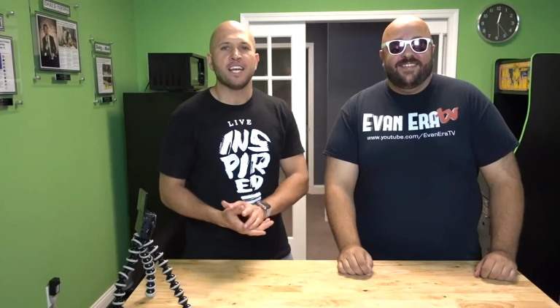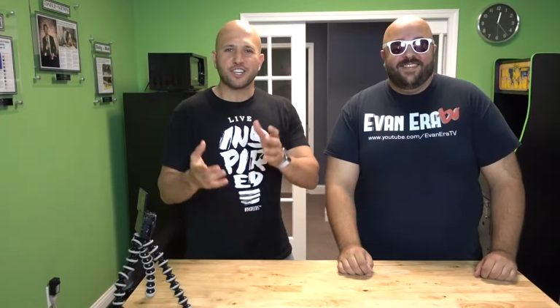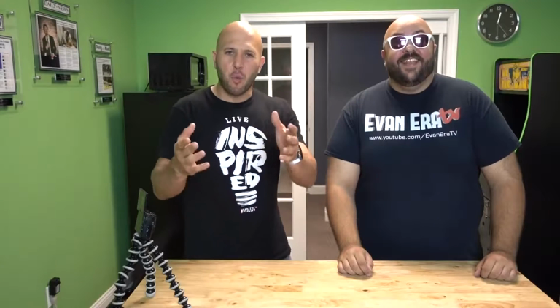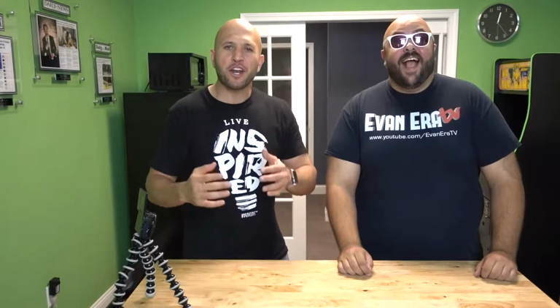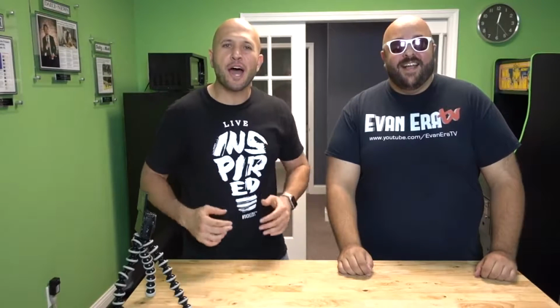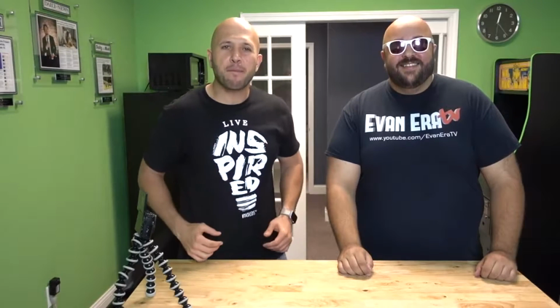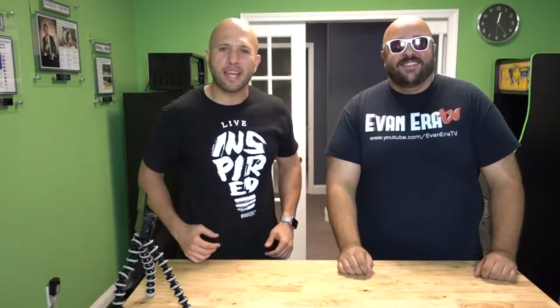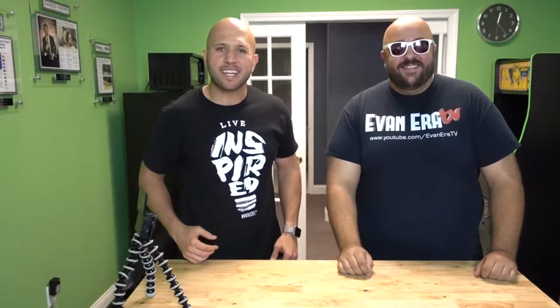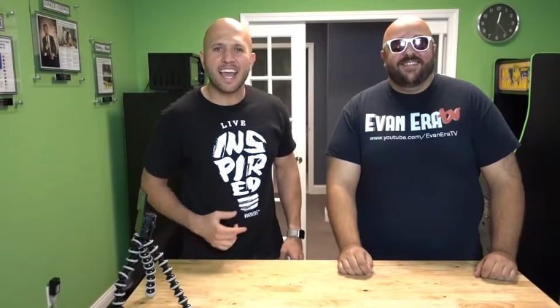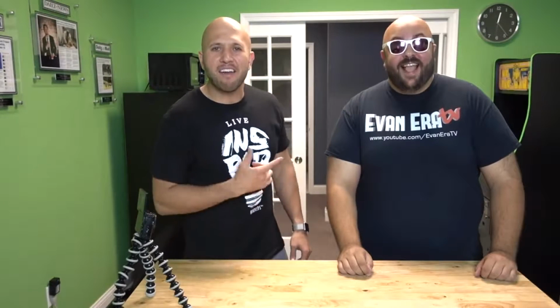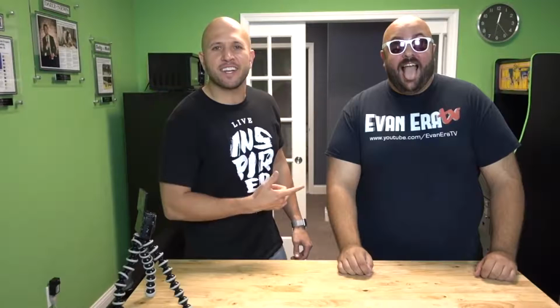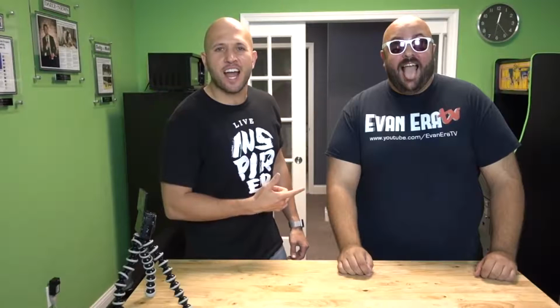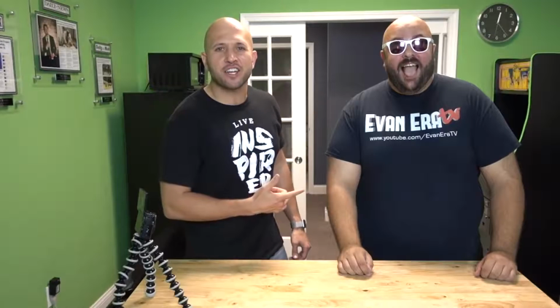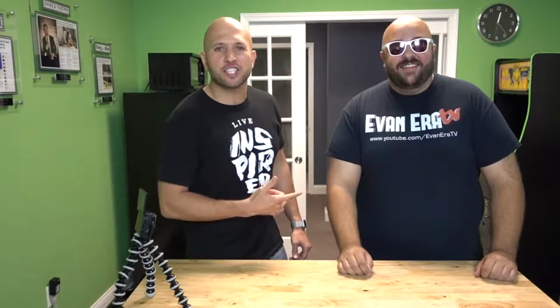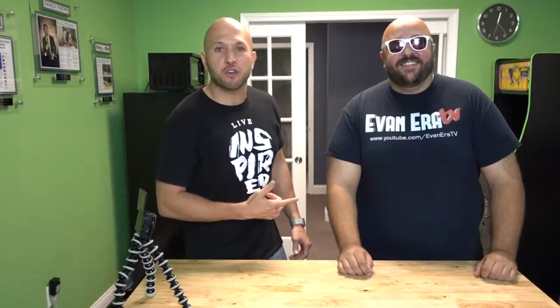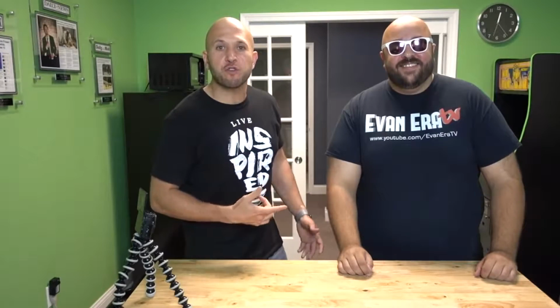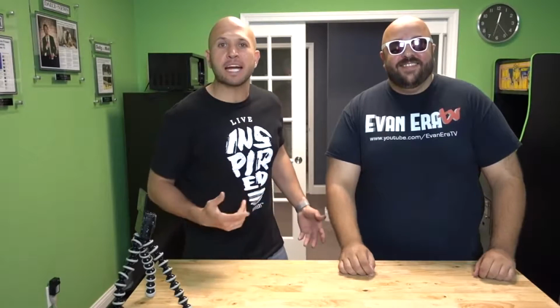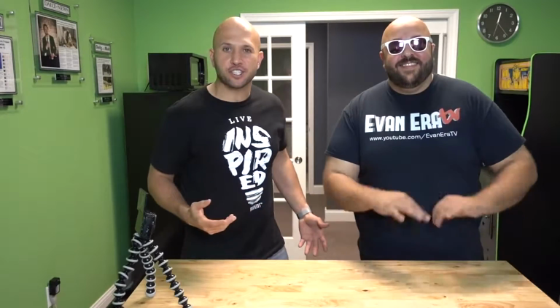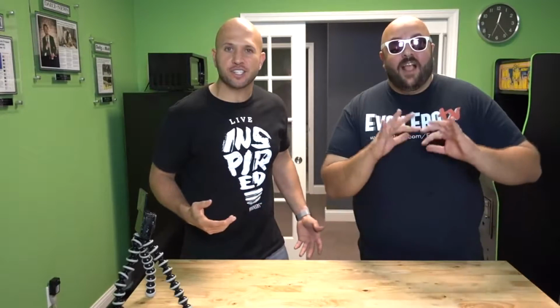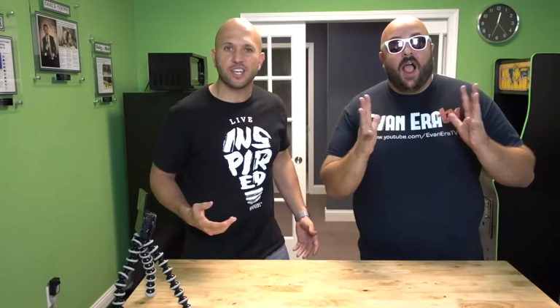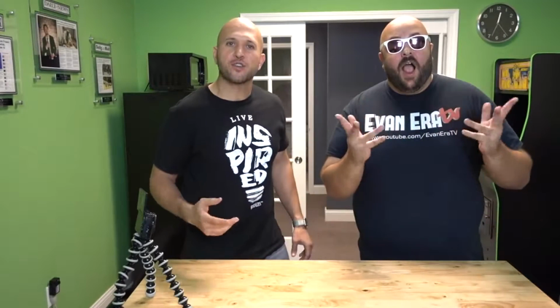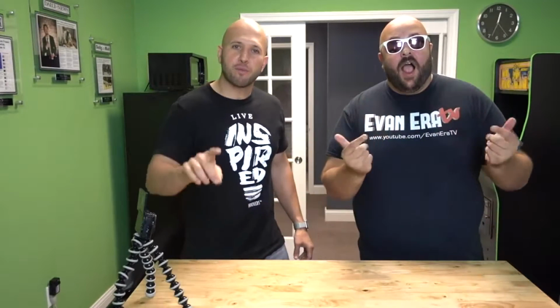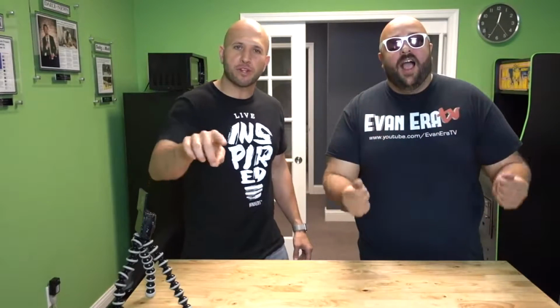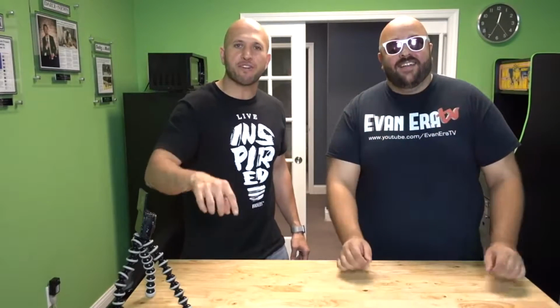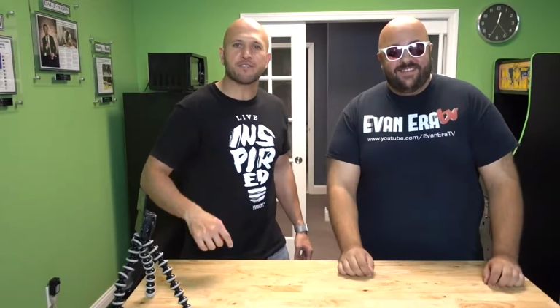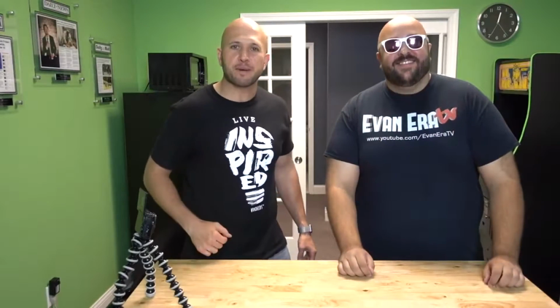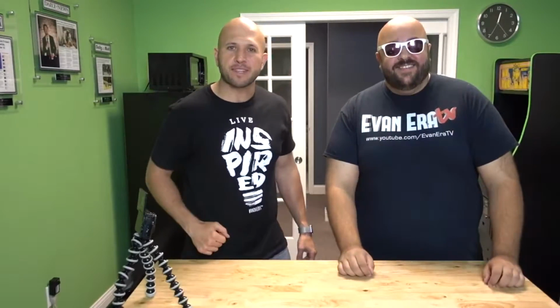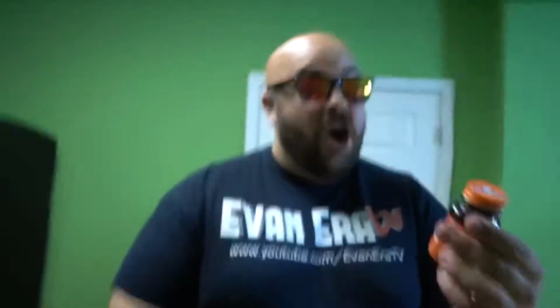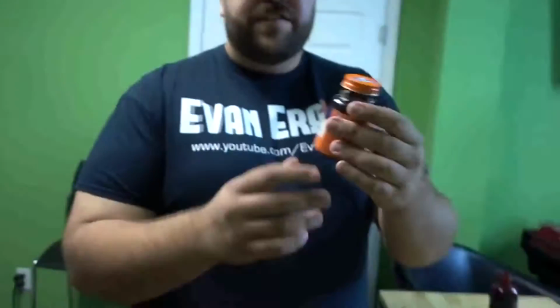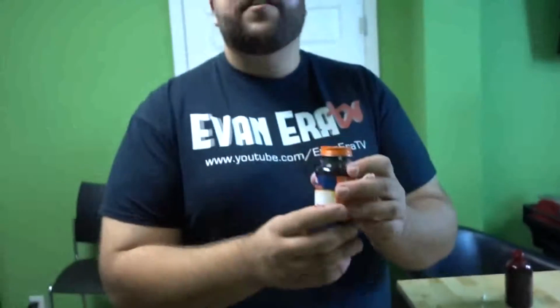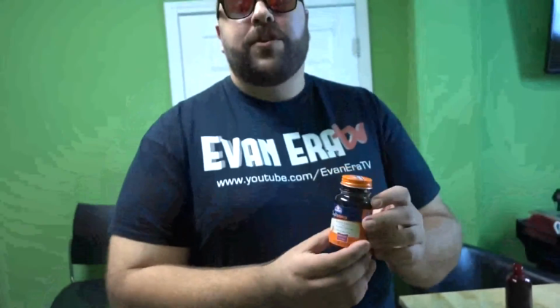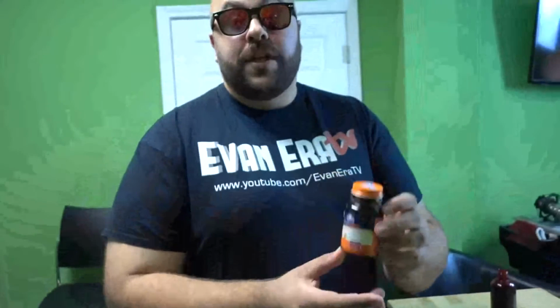So you want to know how to prank? Today Evan and I are going to show you a few magic tricks you can pull on your friends and family. Here's what you'll need.